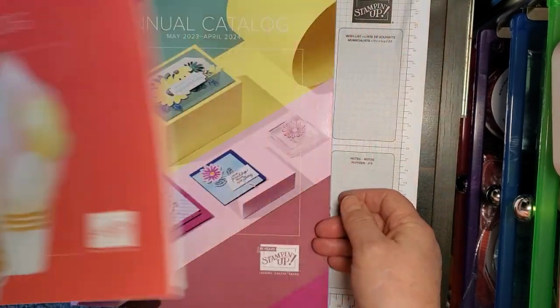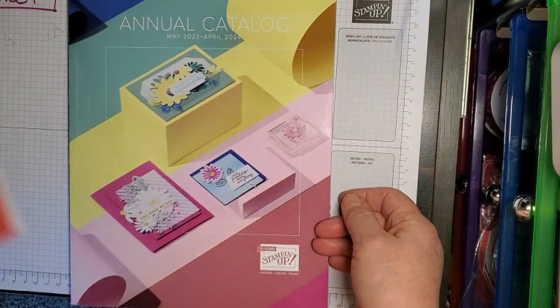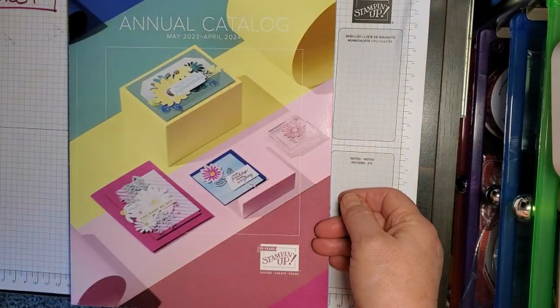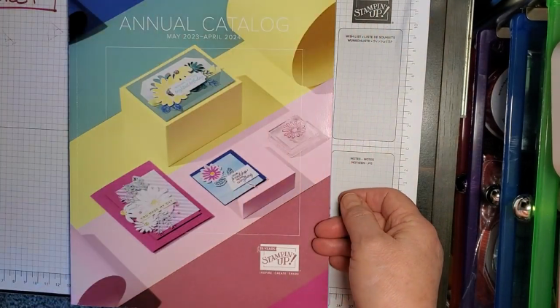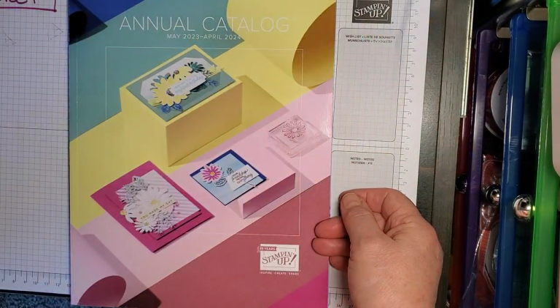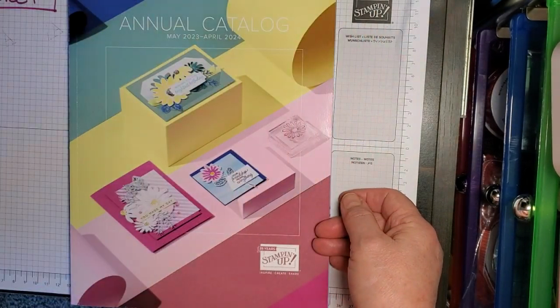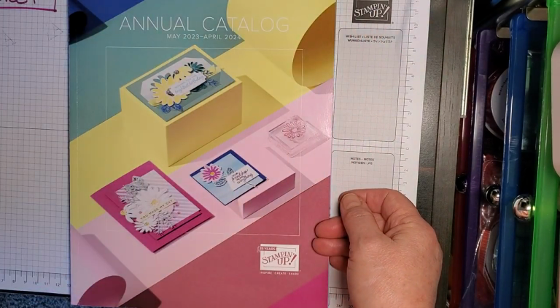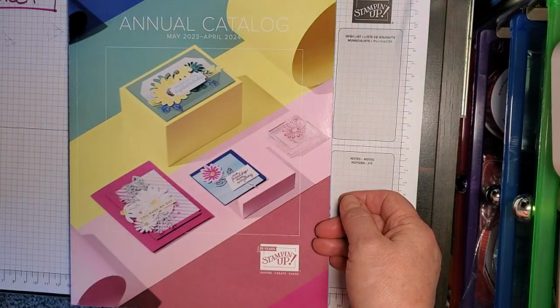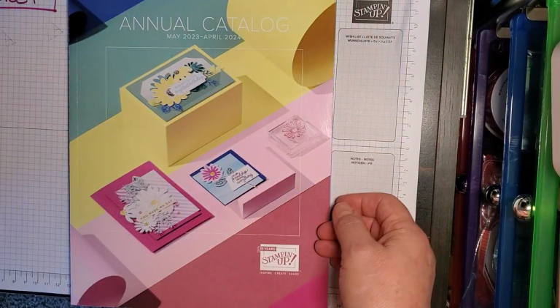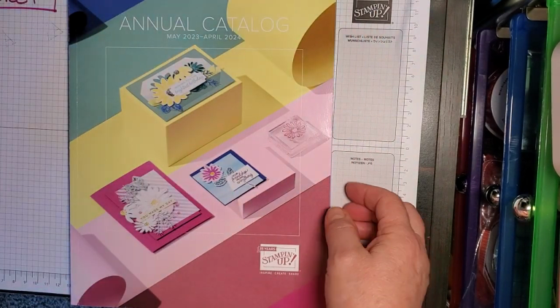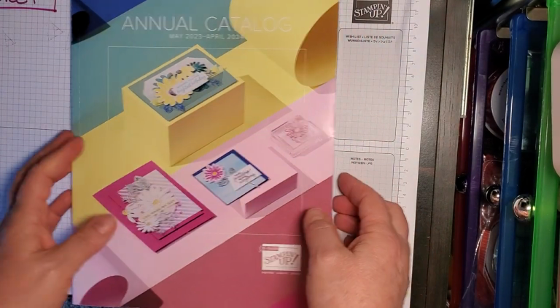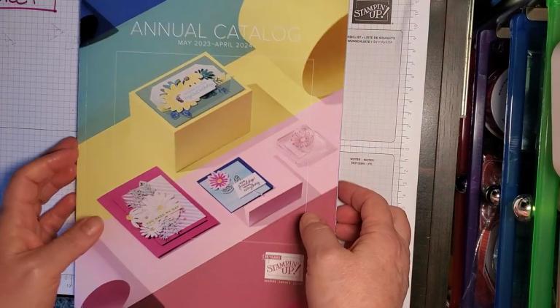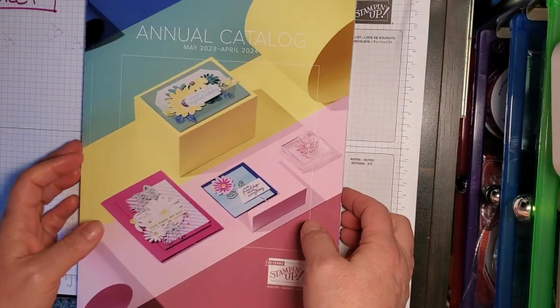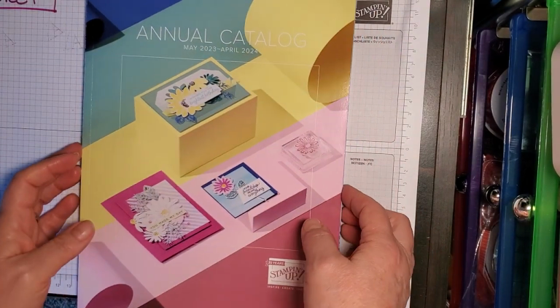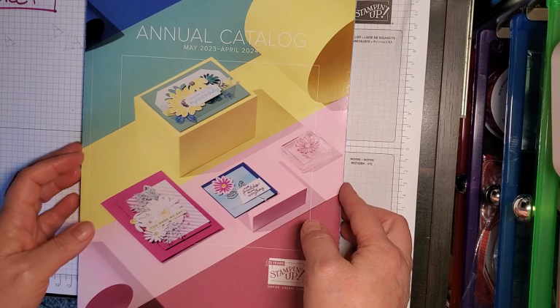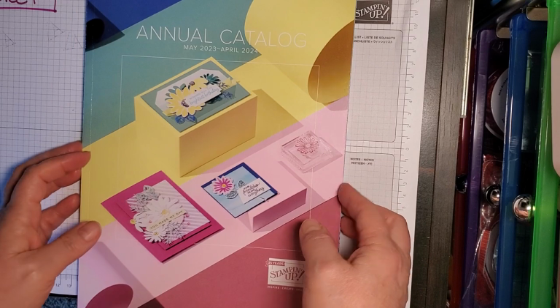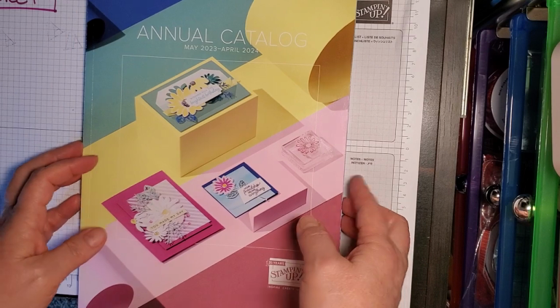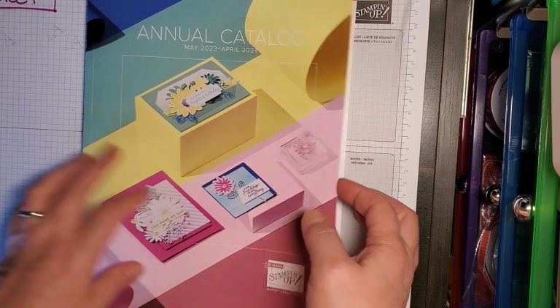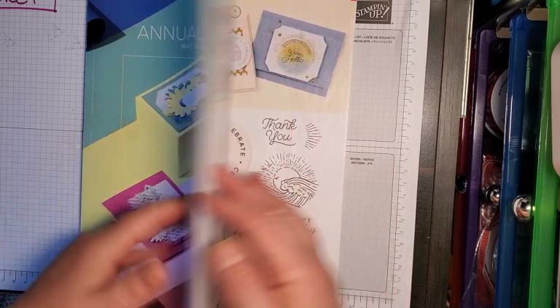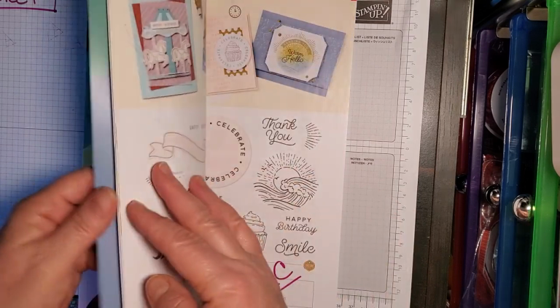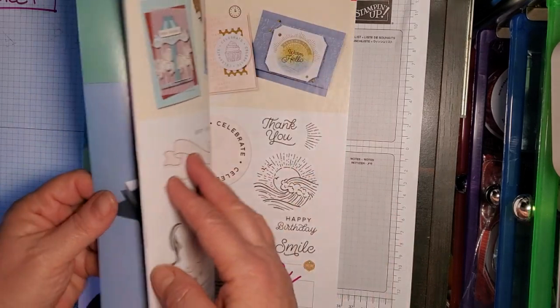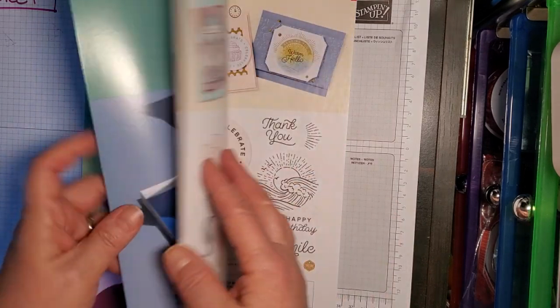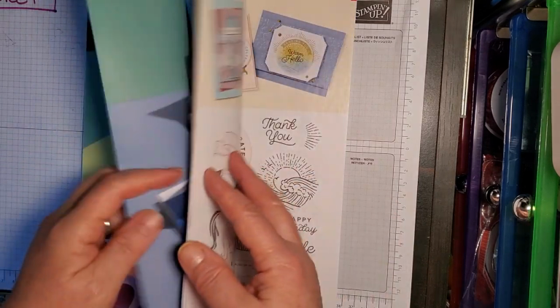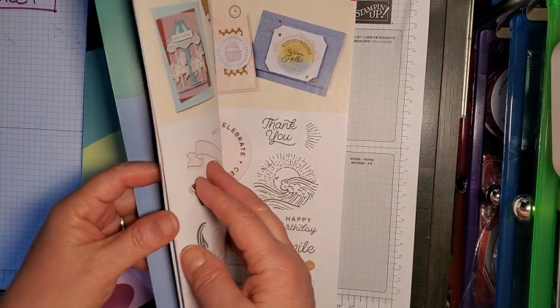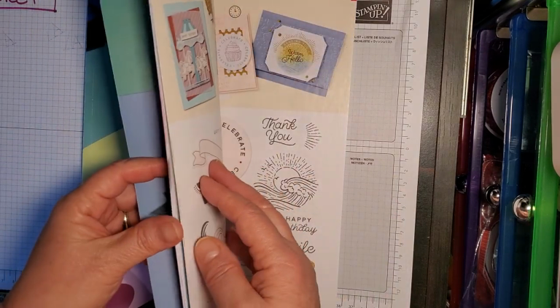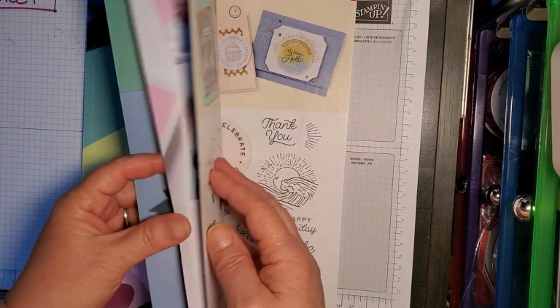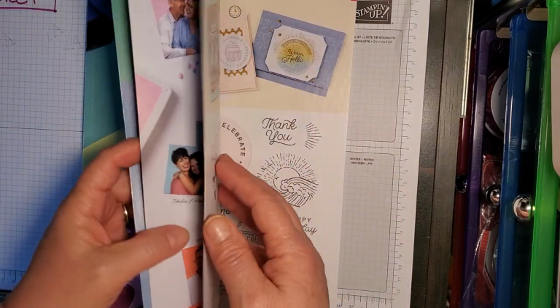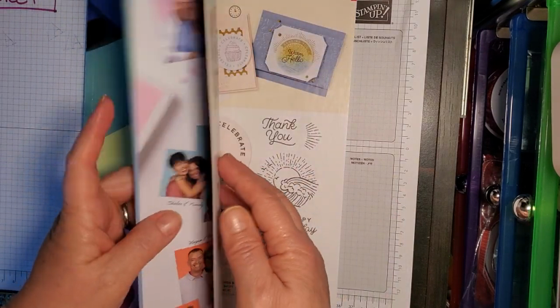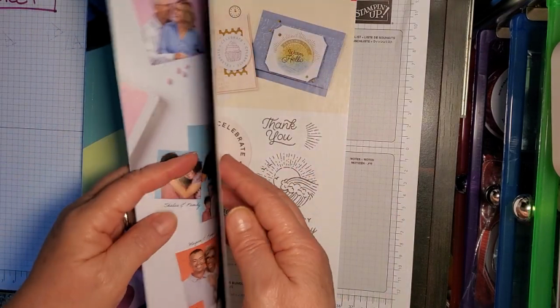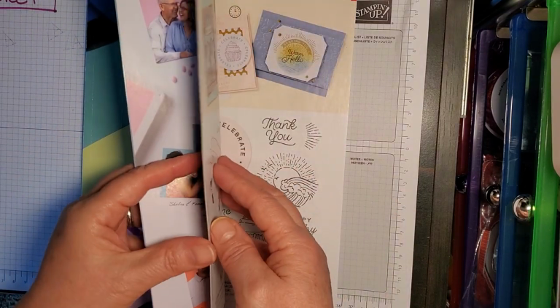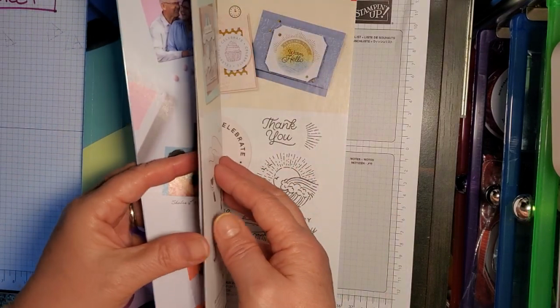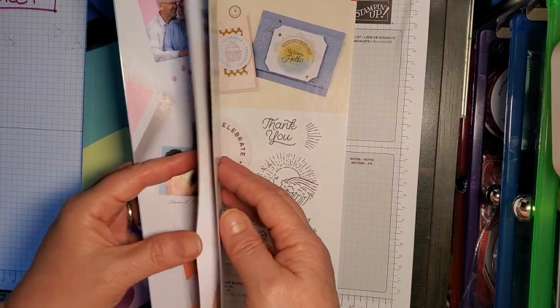That was the mini catalog — I hope I'm not going through this too fast. Now the annual catalog — hang on to your seats.